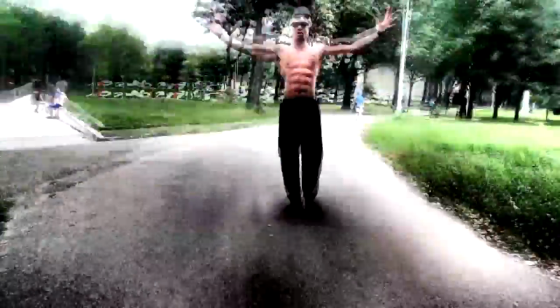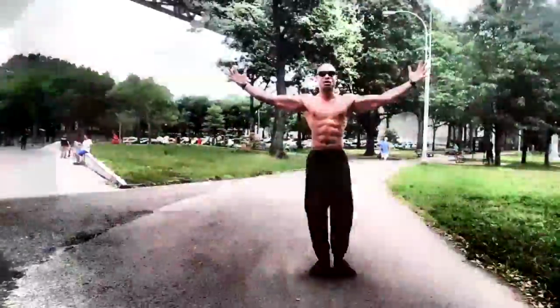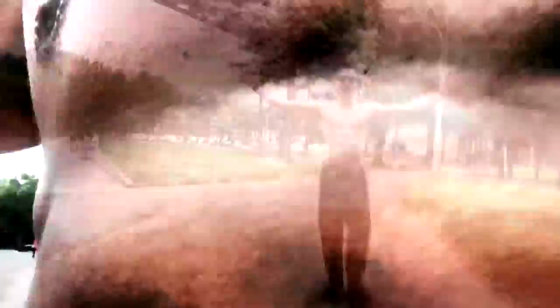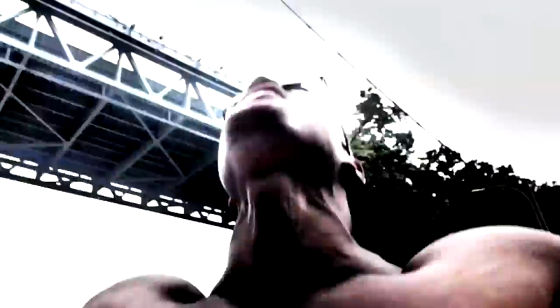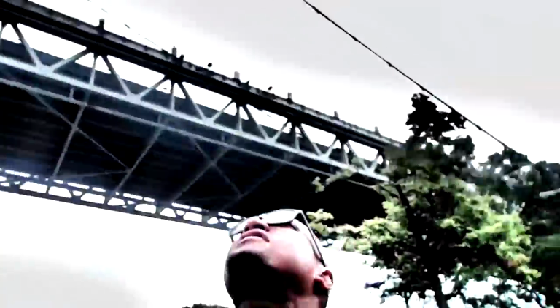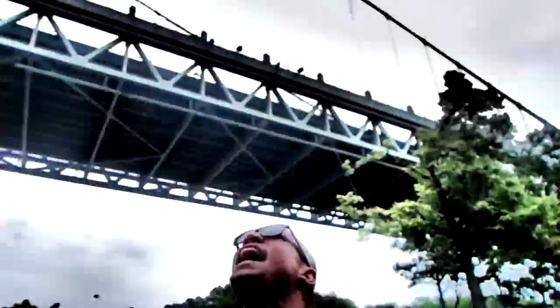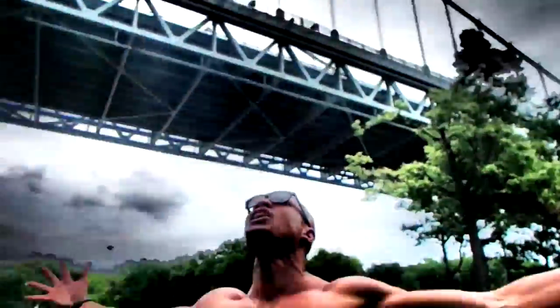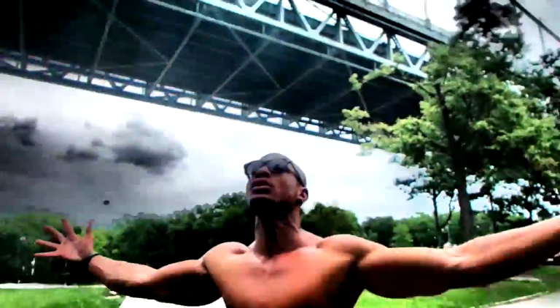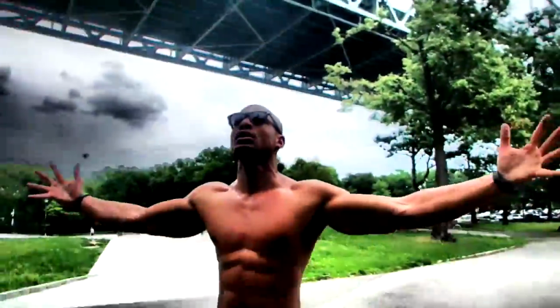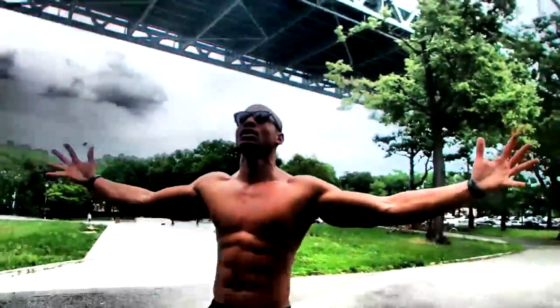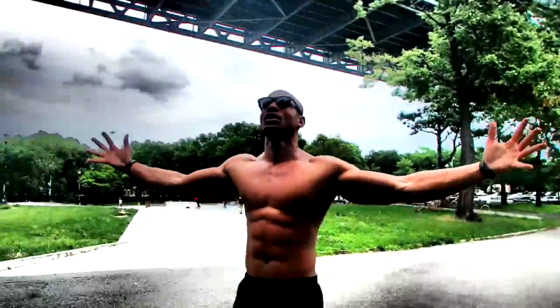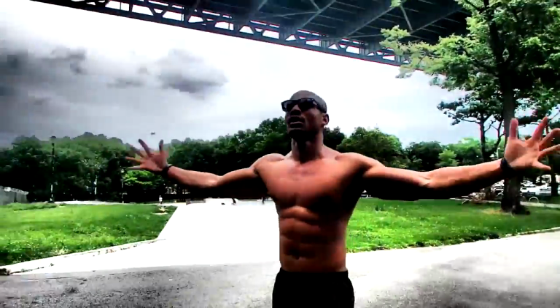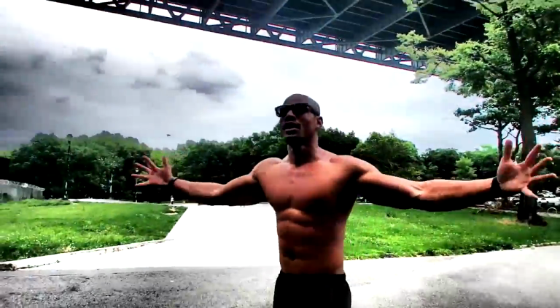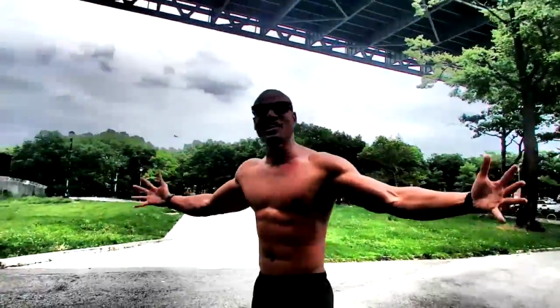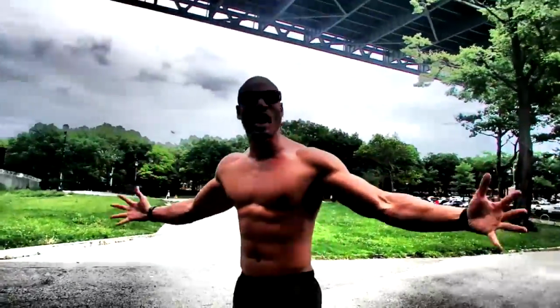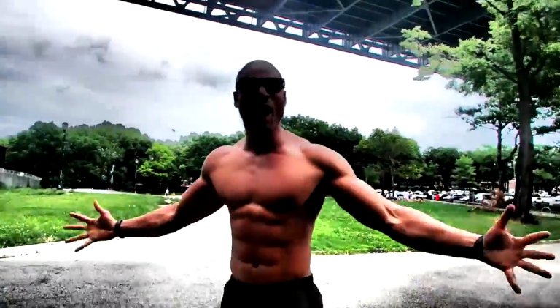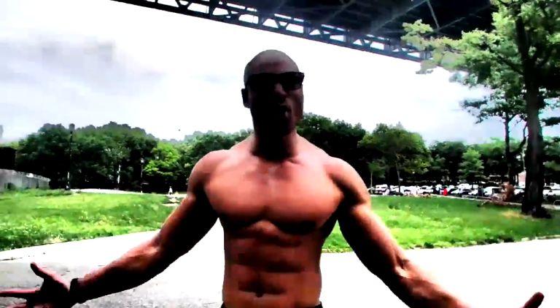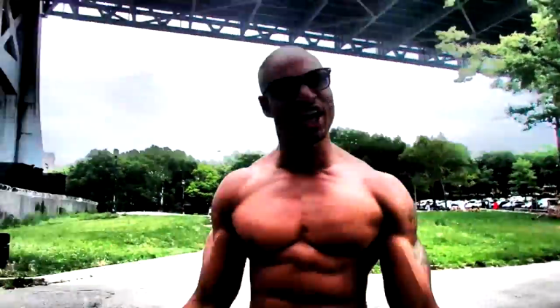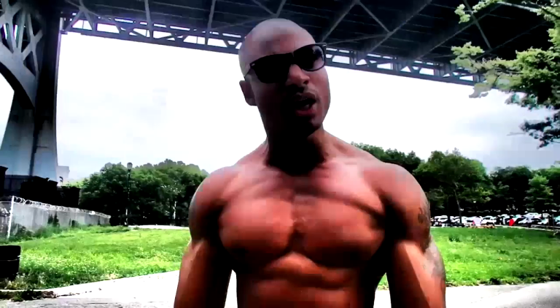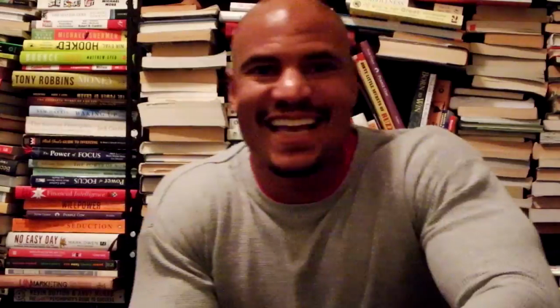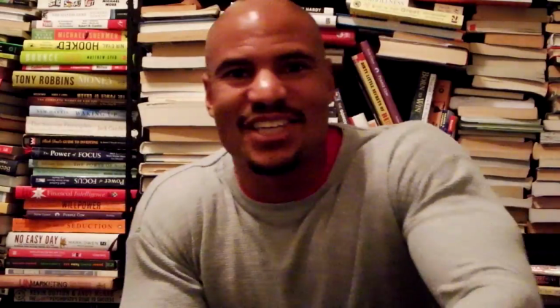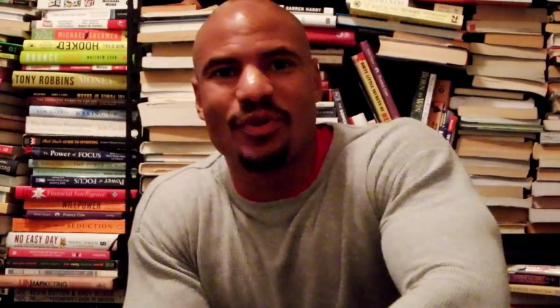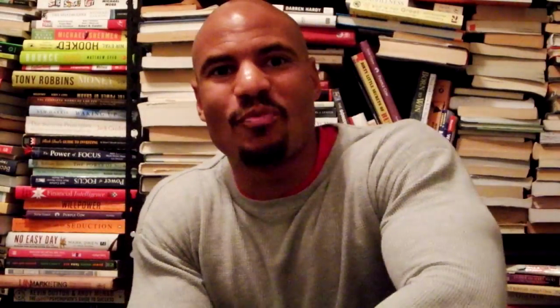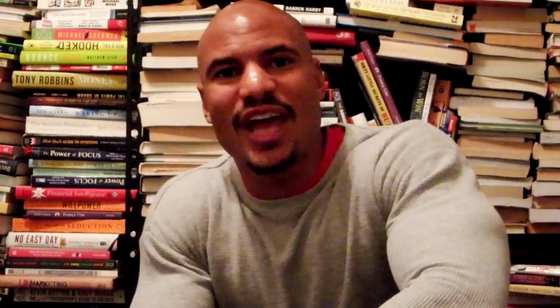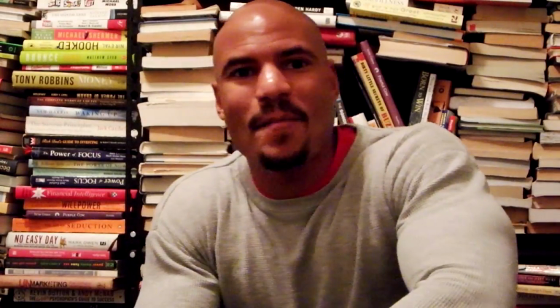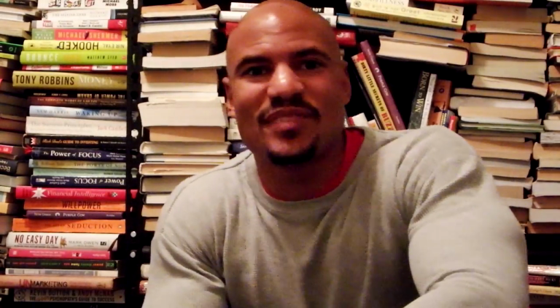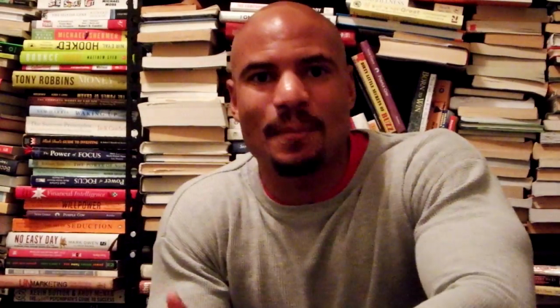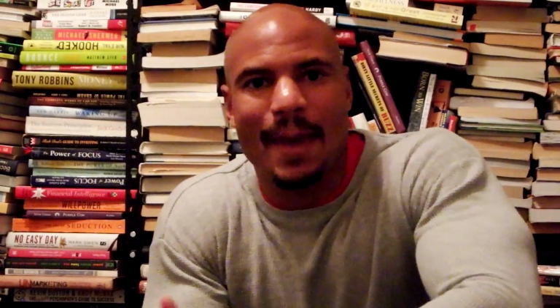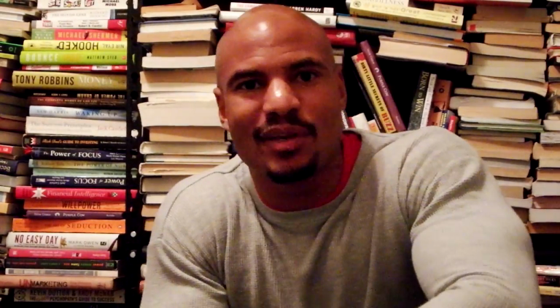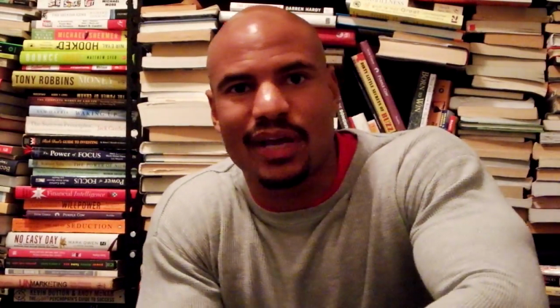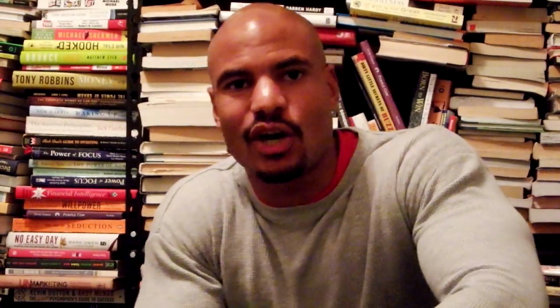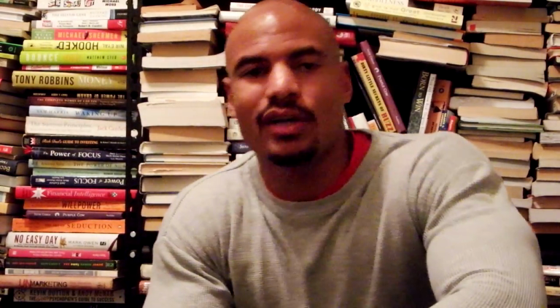Are you not entertained? Is this not why you are here? Yo, what up, what up? It's your man, Big Brandon Carter.